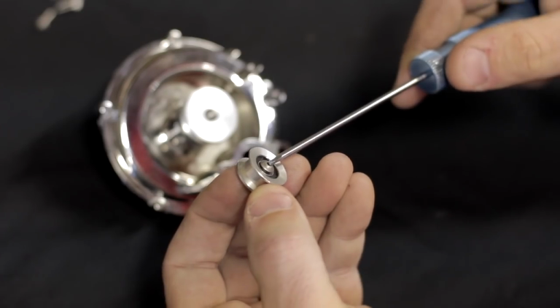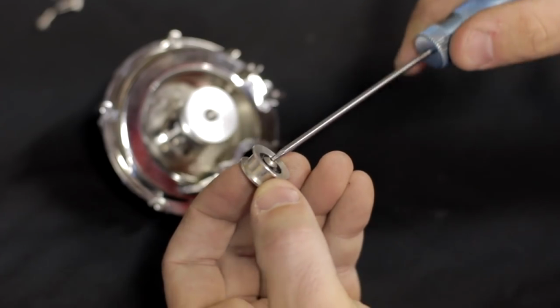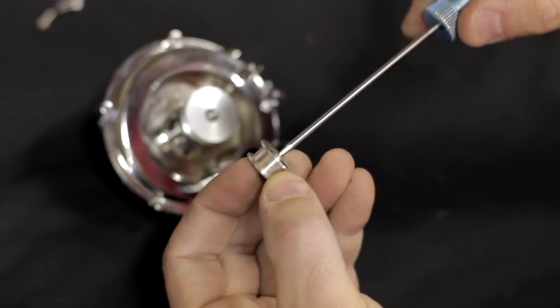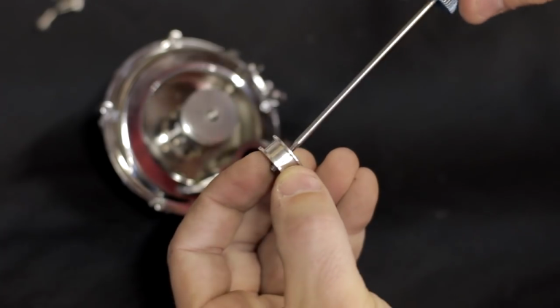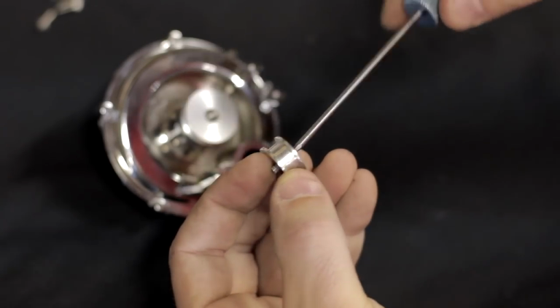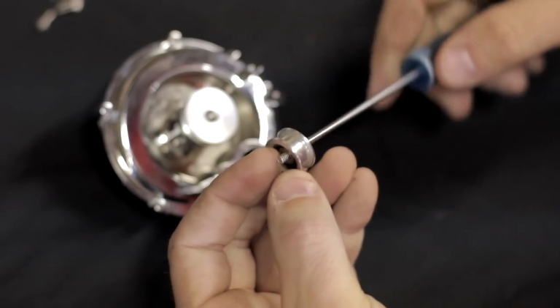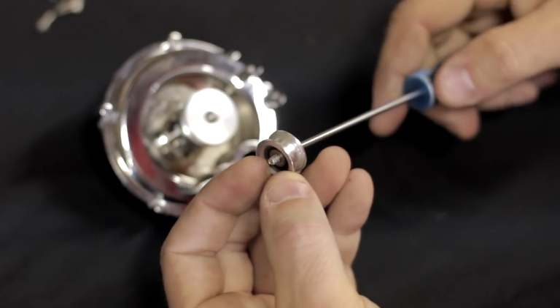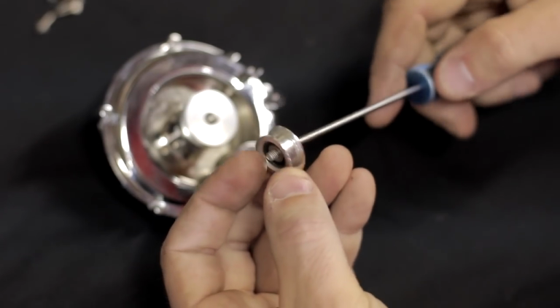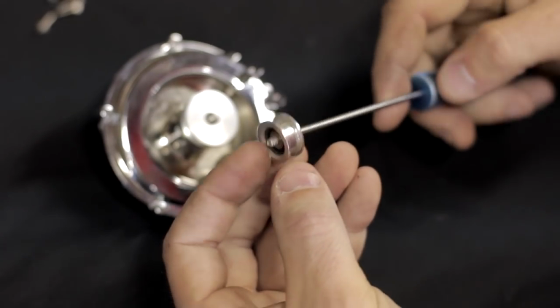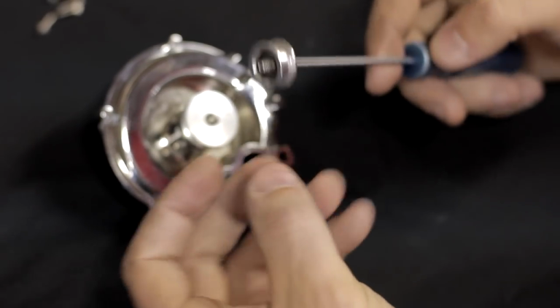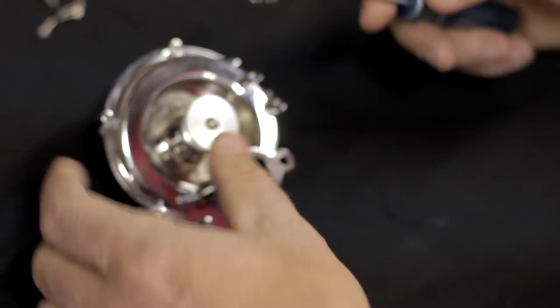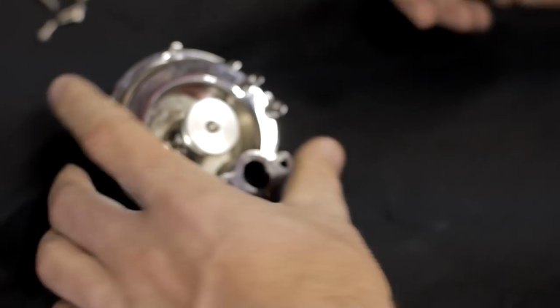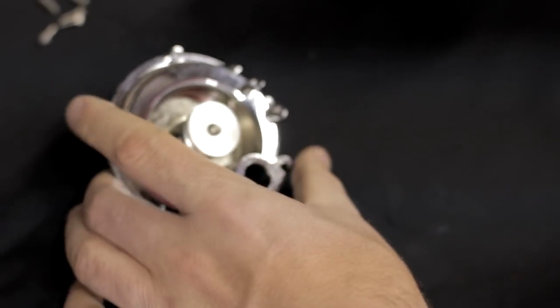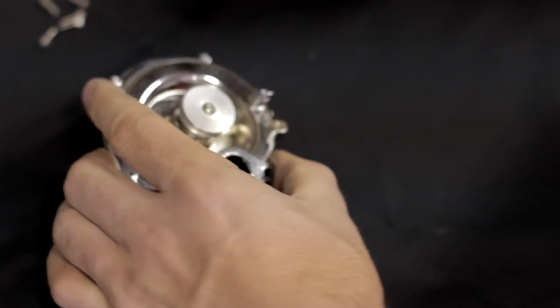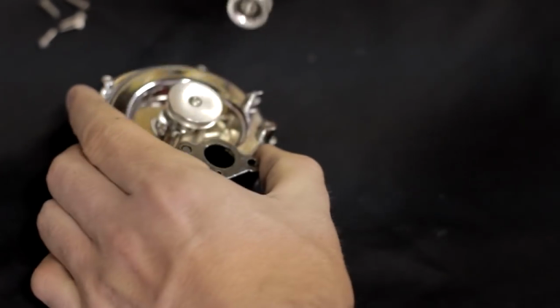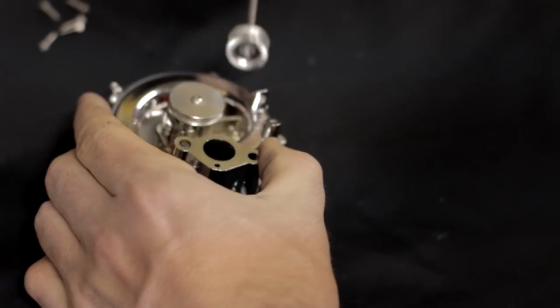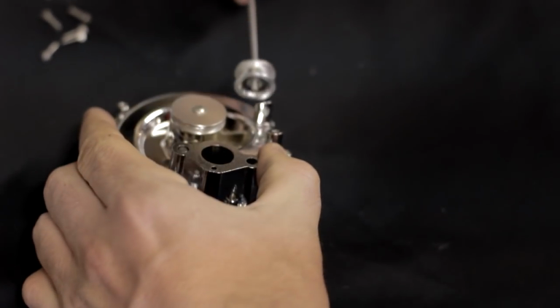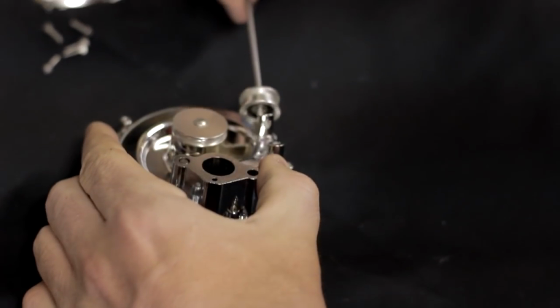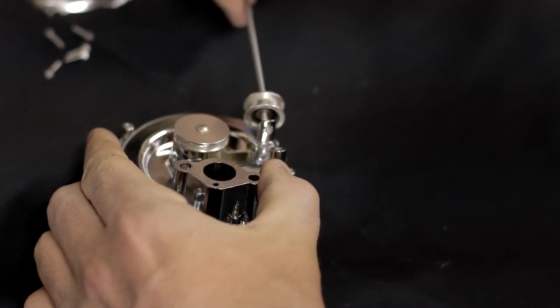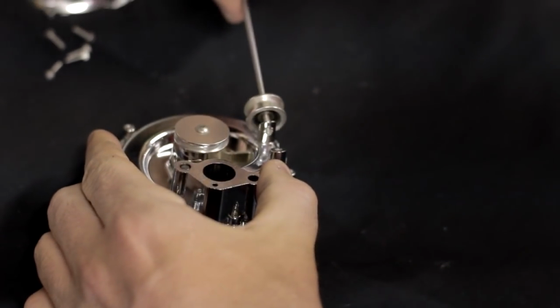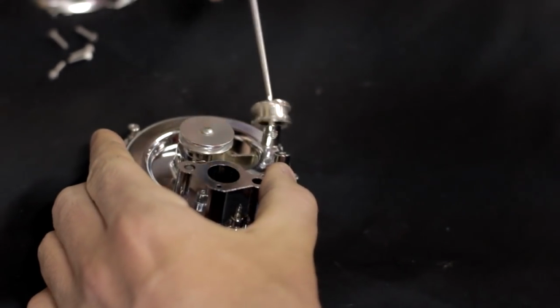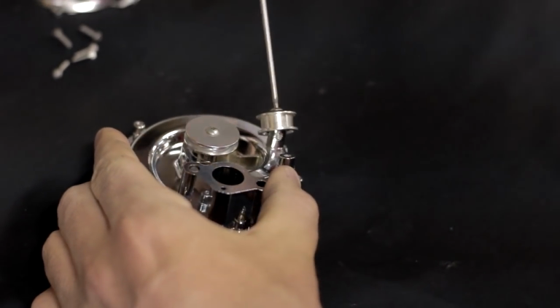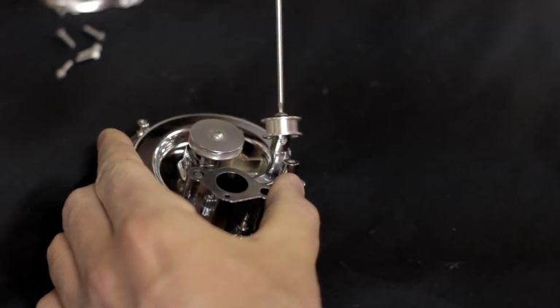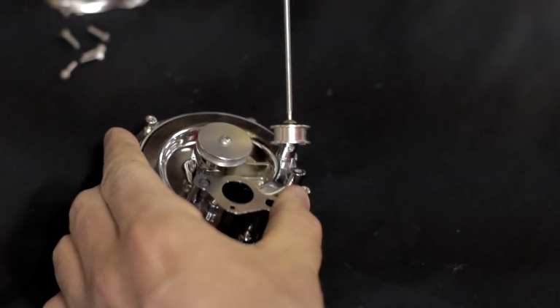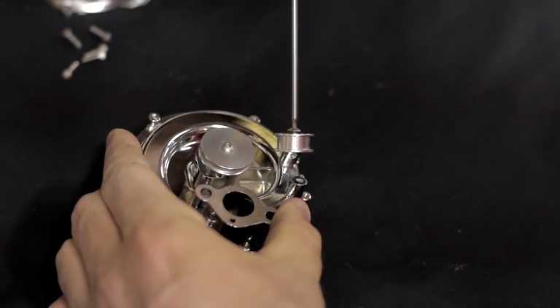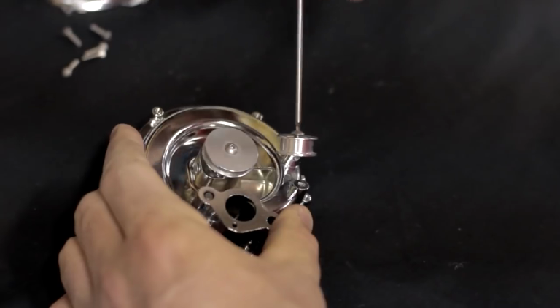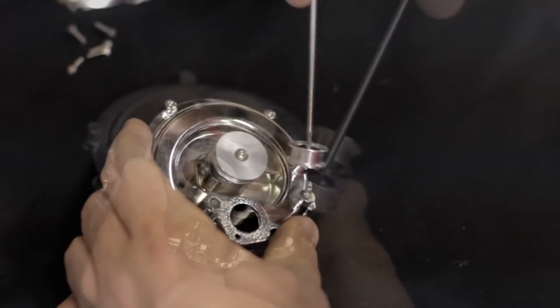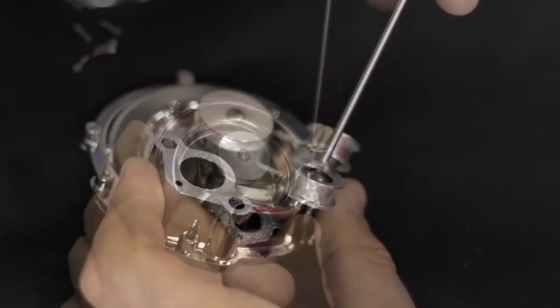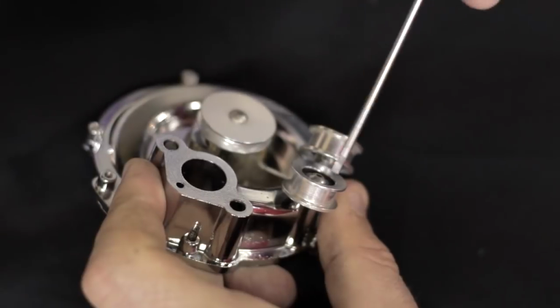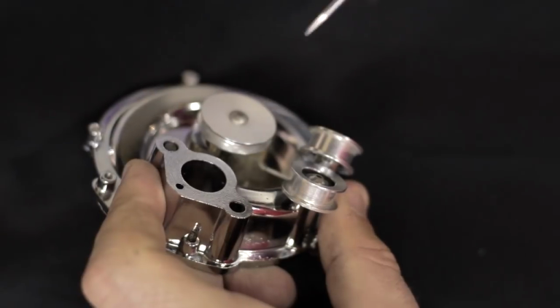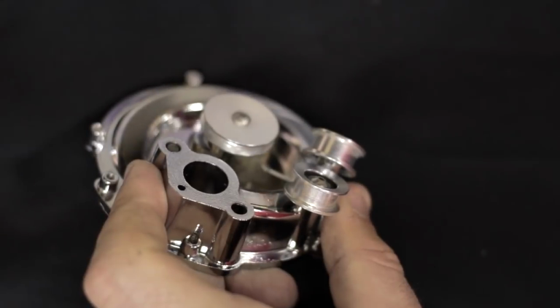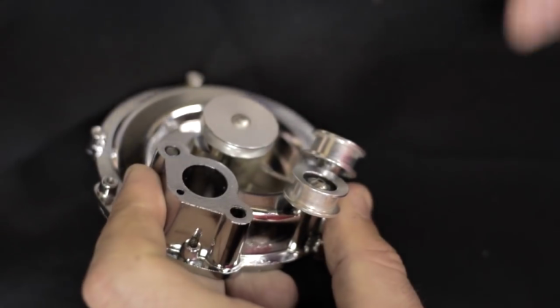The next thing you want to do is install the idler pulleys. You want to use Loctite and lock those down.